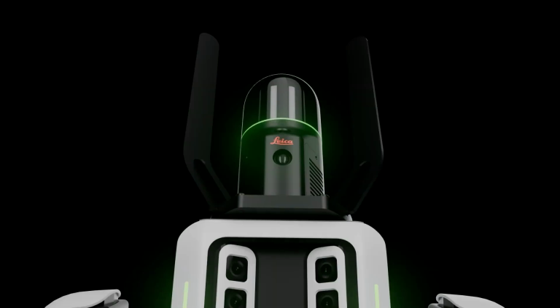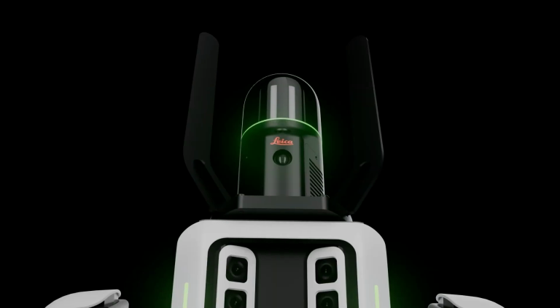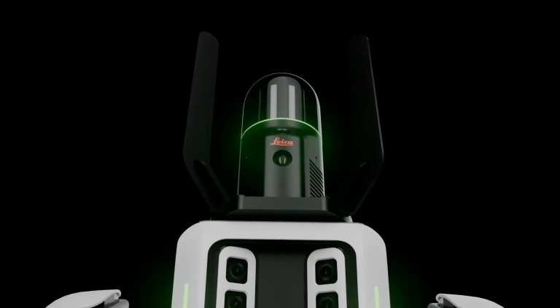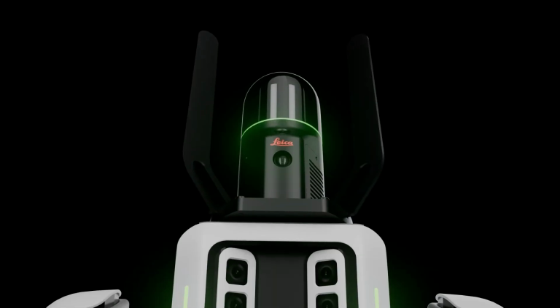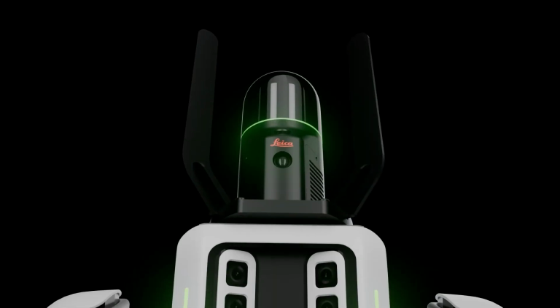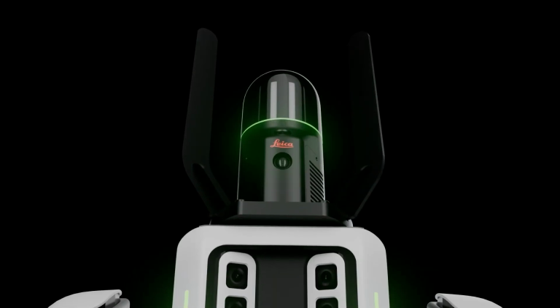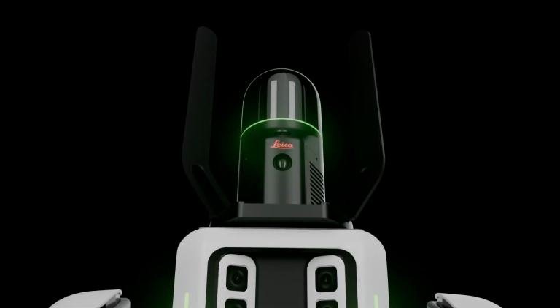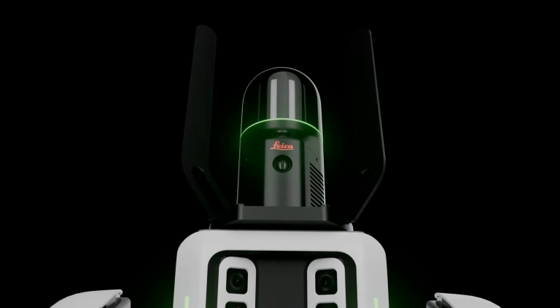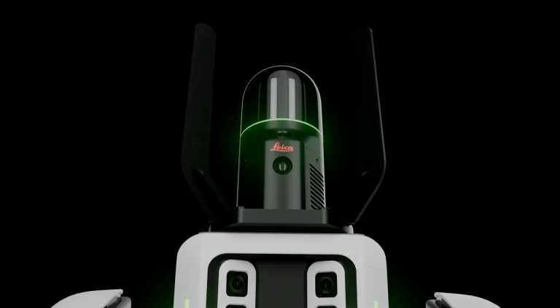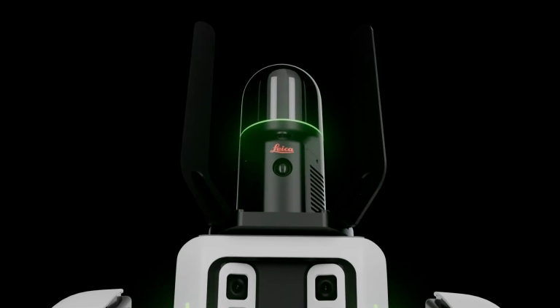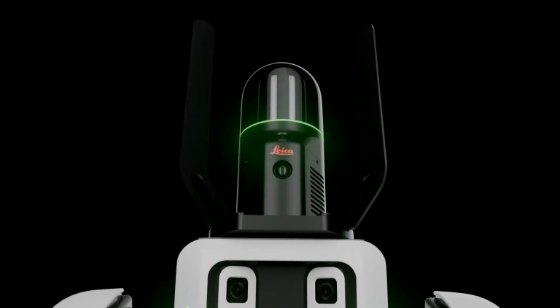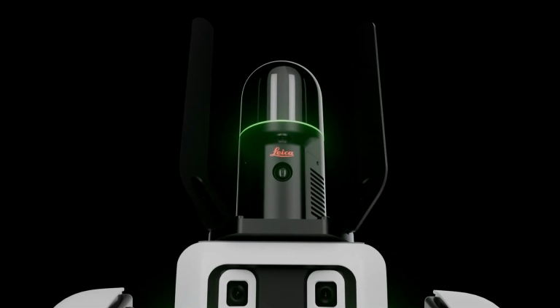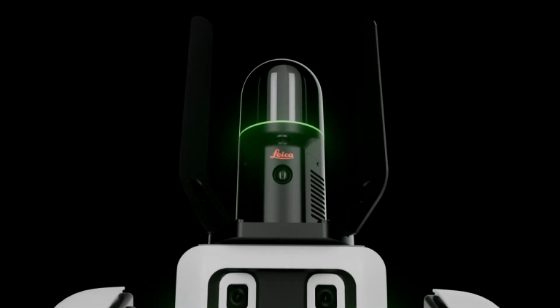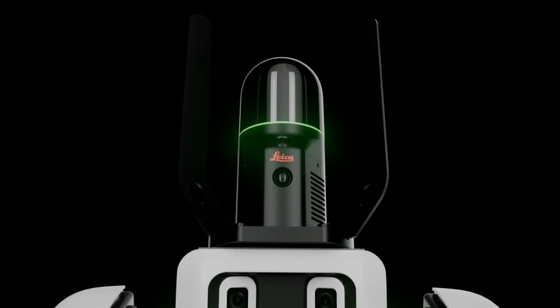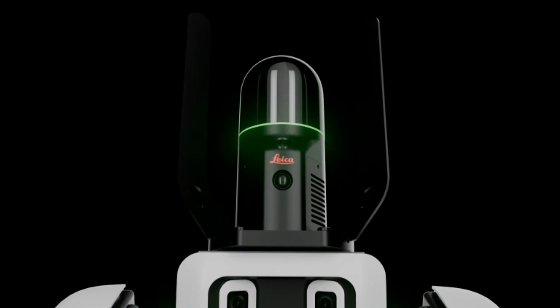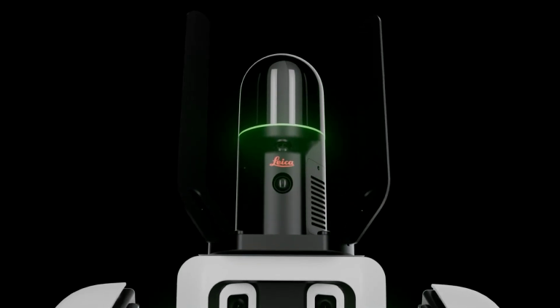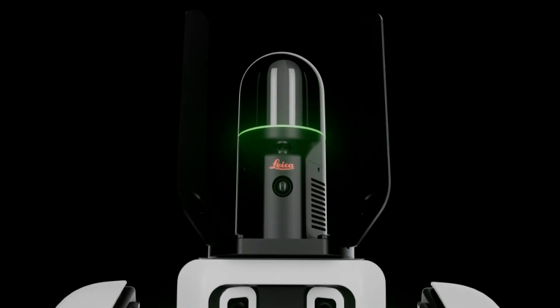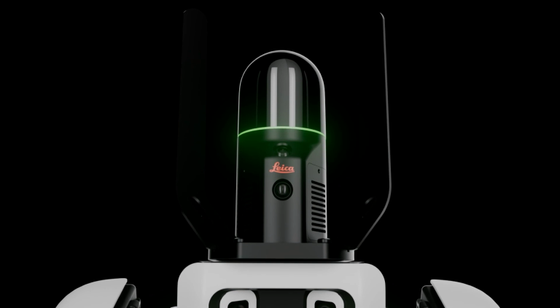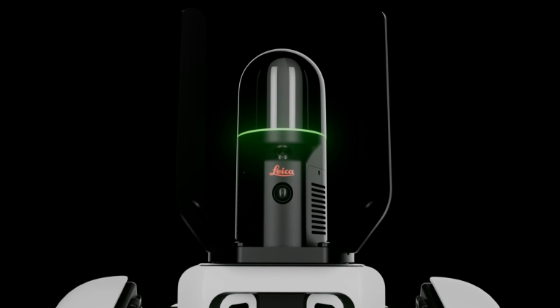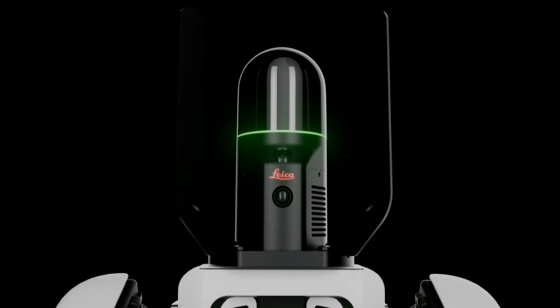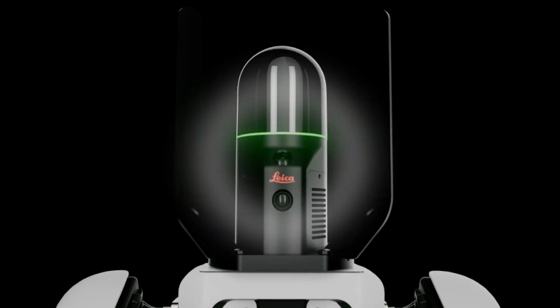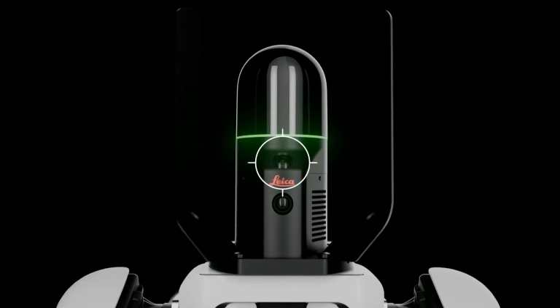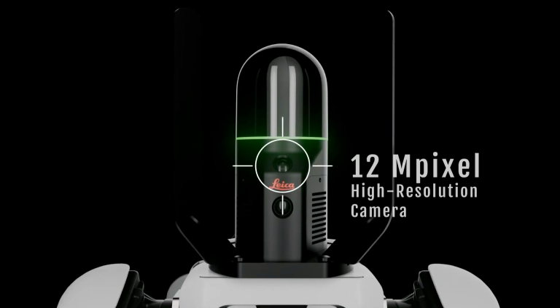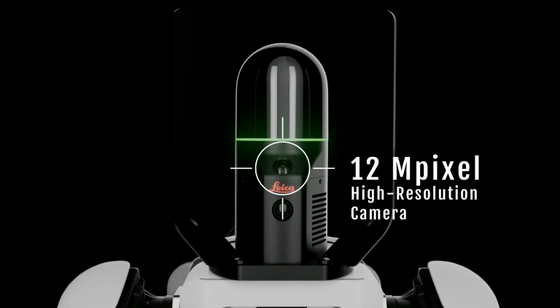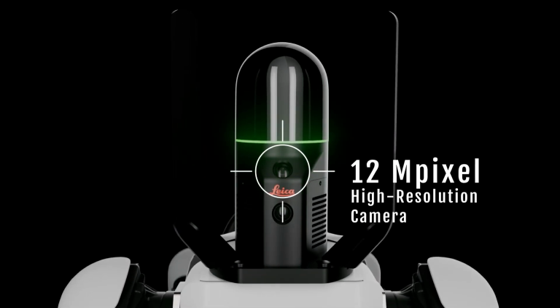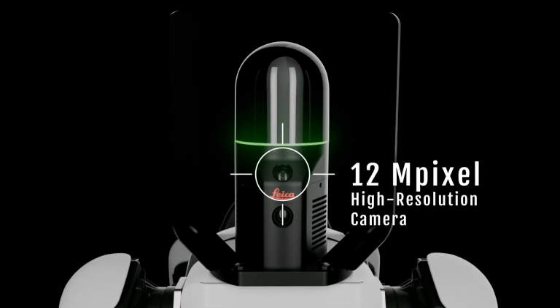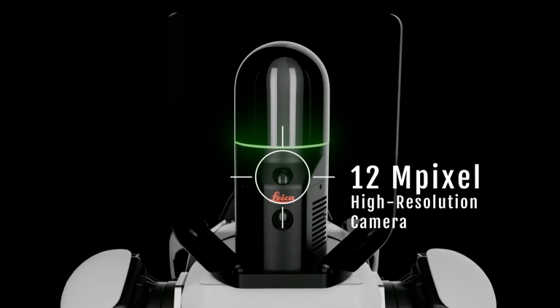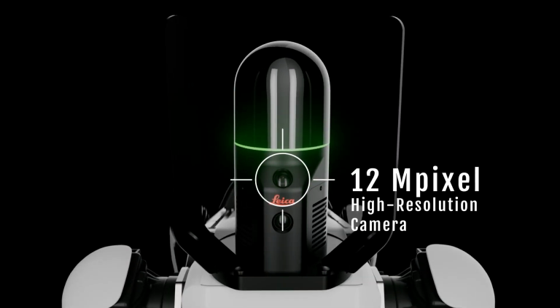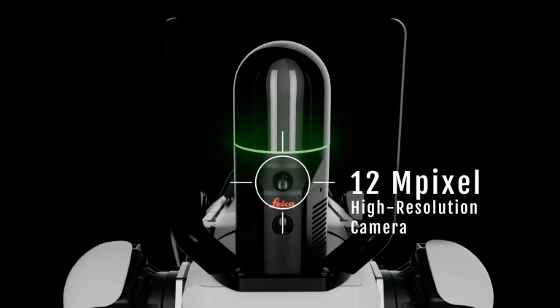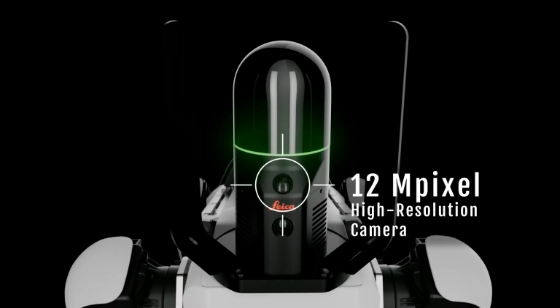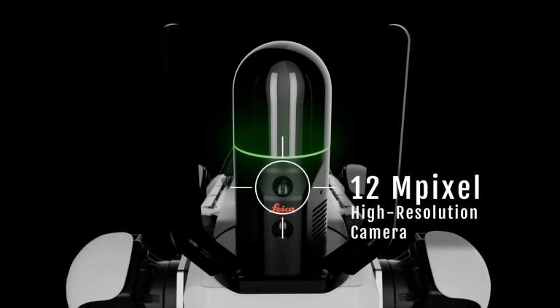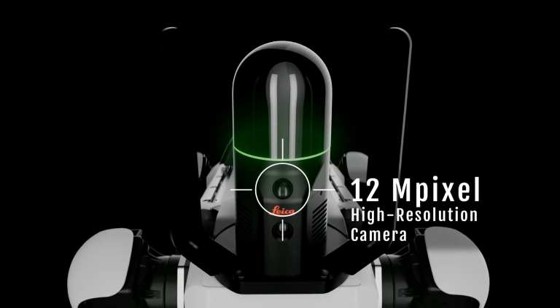The scanner also has a forward-facing, high-resolution, 12-megapixel camera.